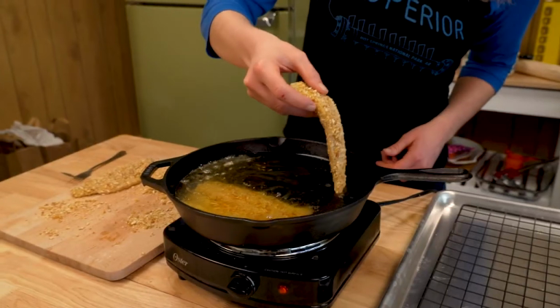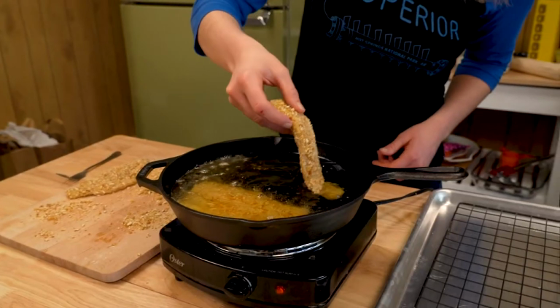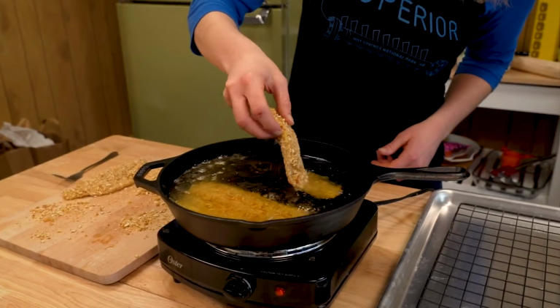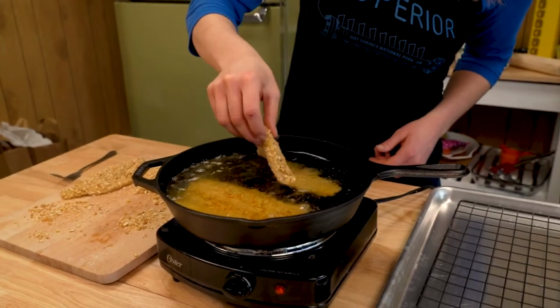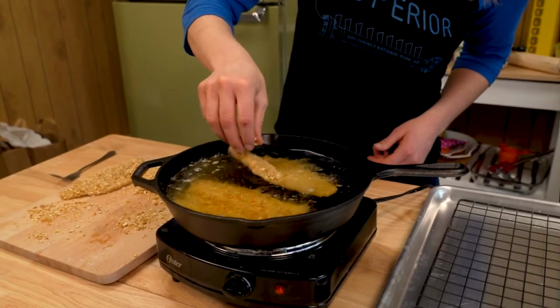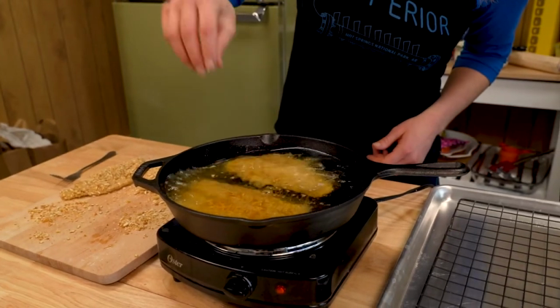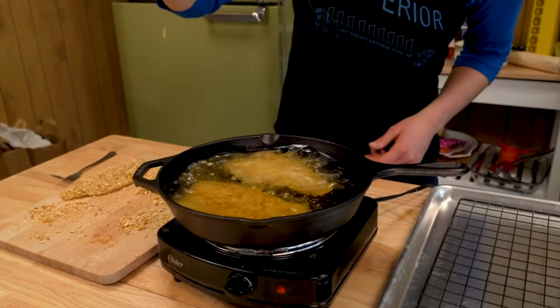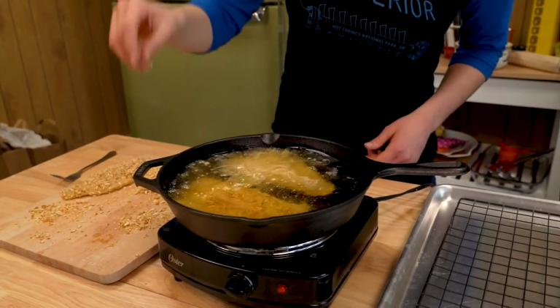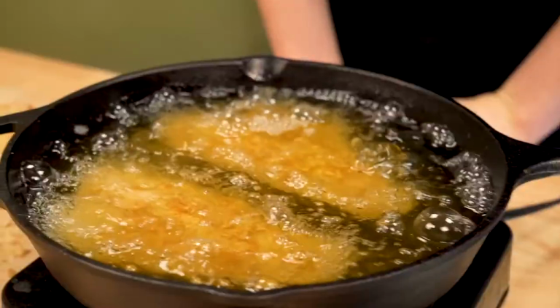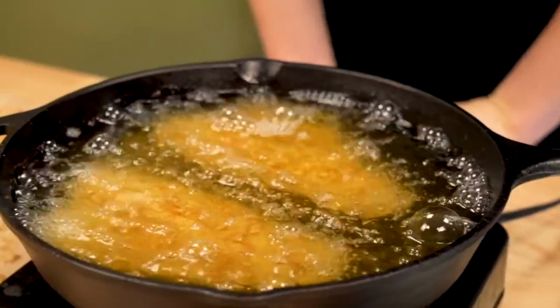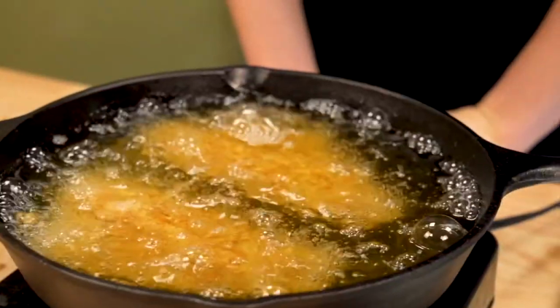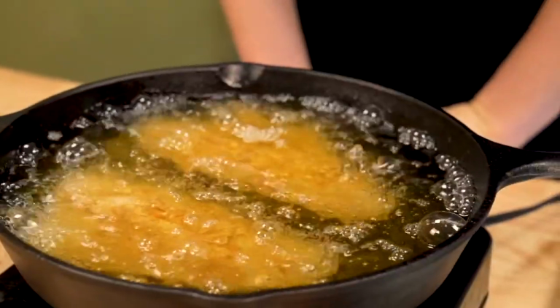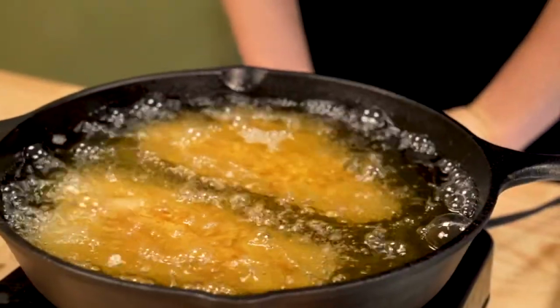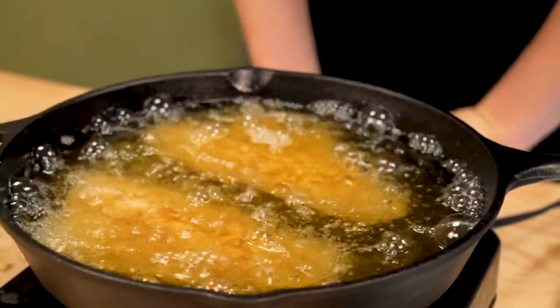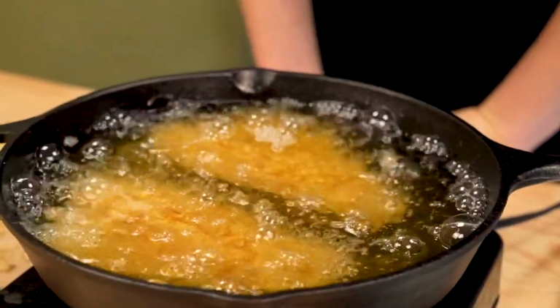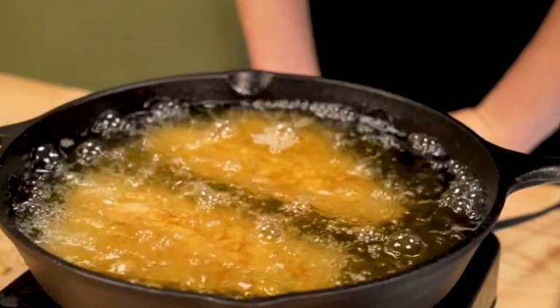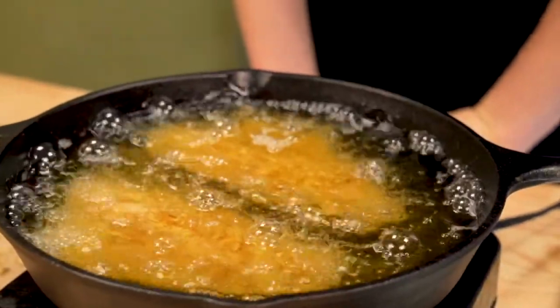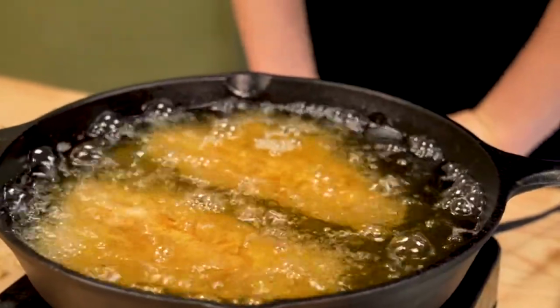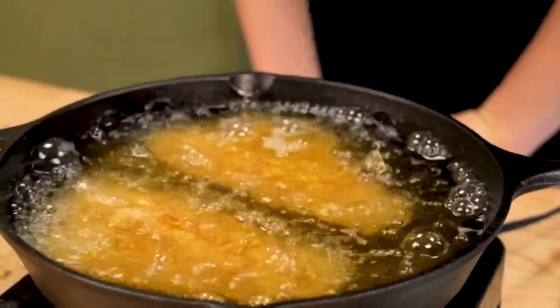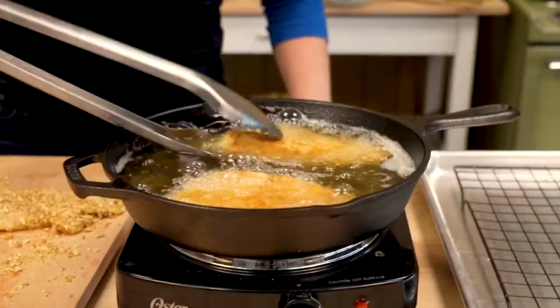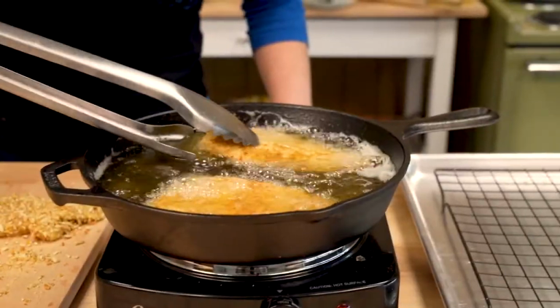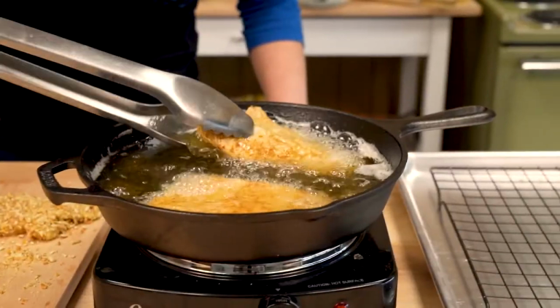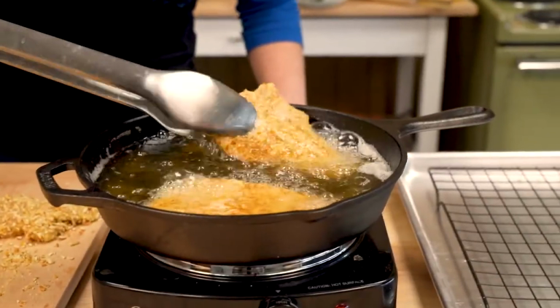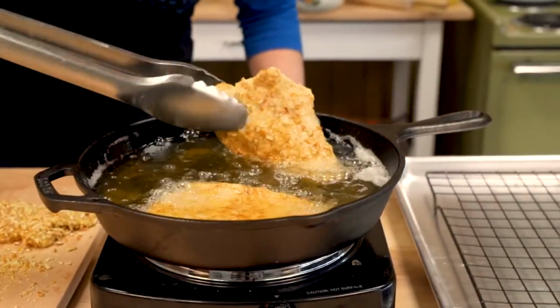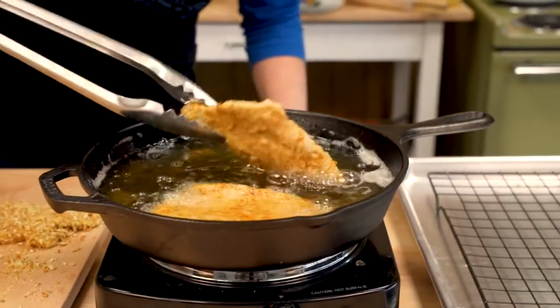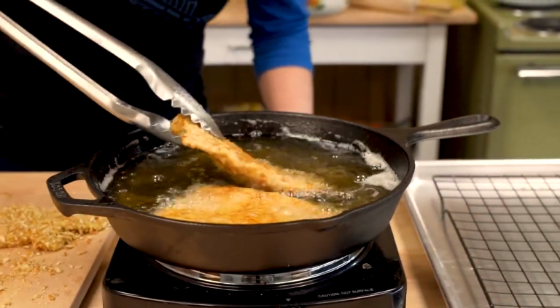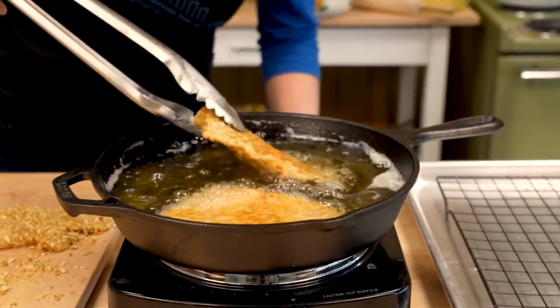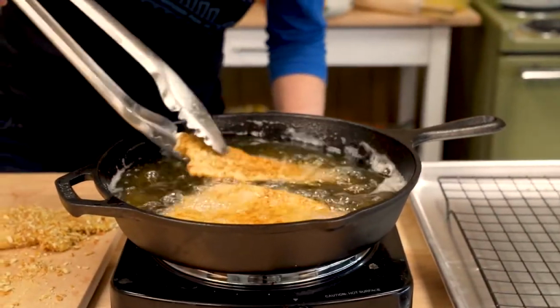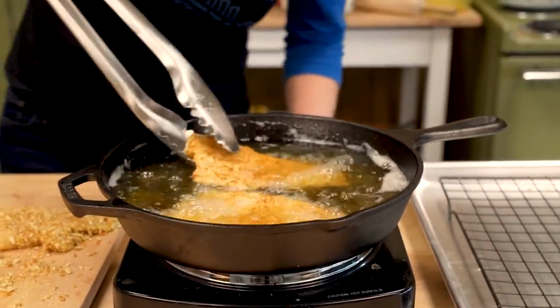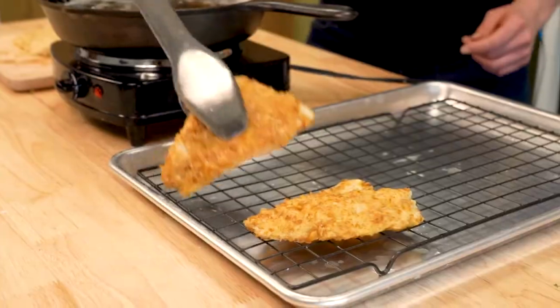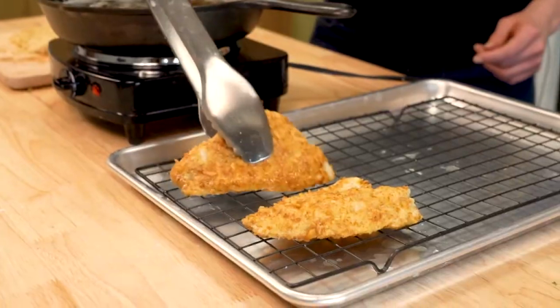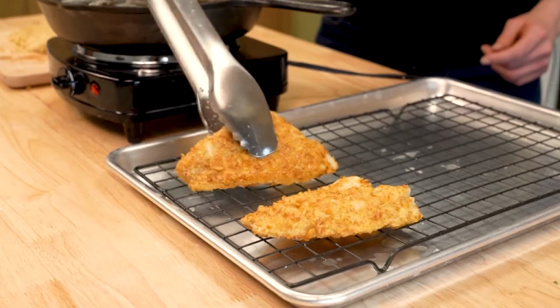Today we're frying up some bass. I know a lot of people have mixed feelings about bass — it can be kind of mushy, but when you catch it ice fishing and the water's cold, it's really good.